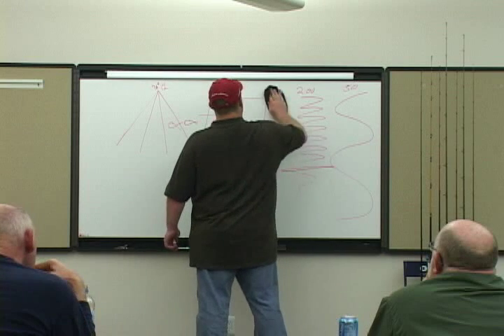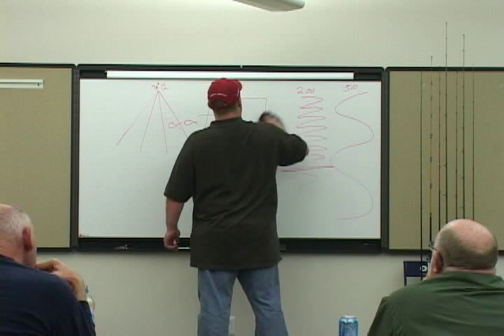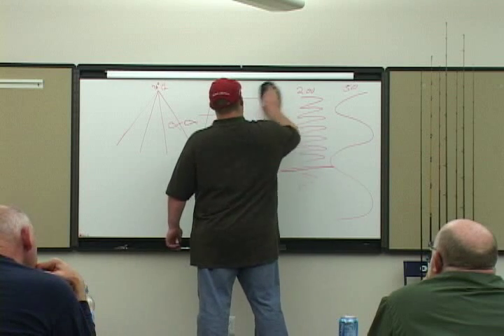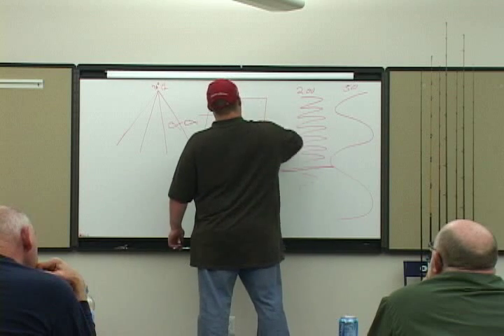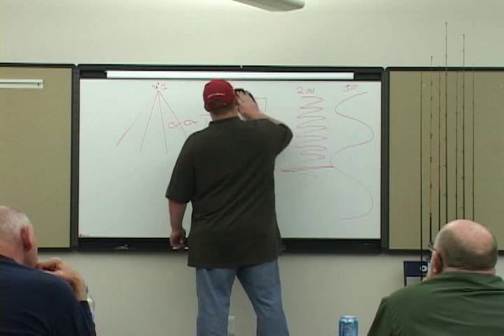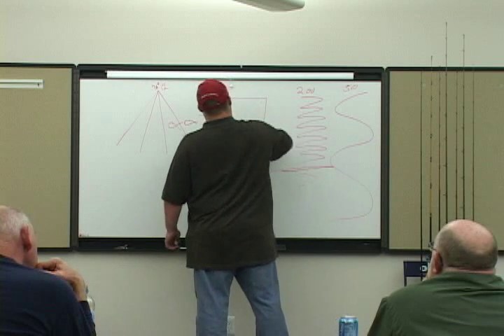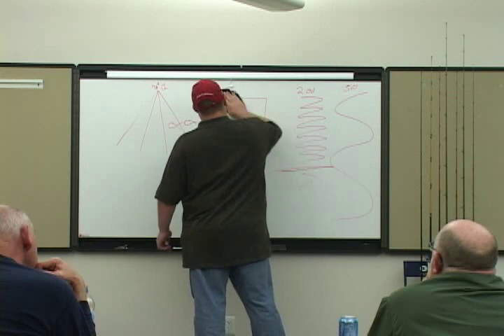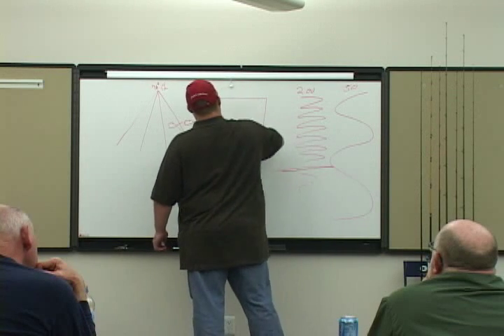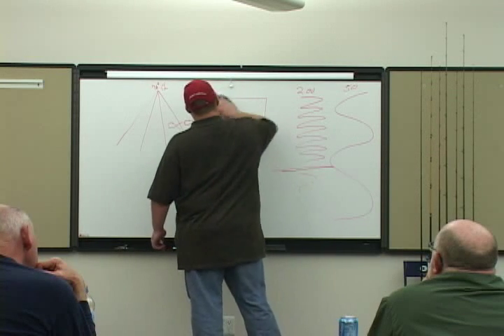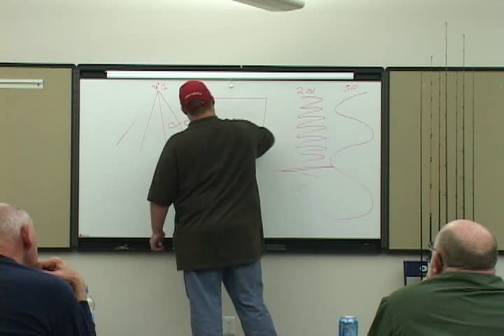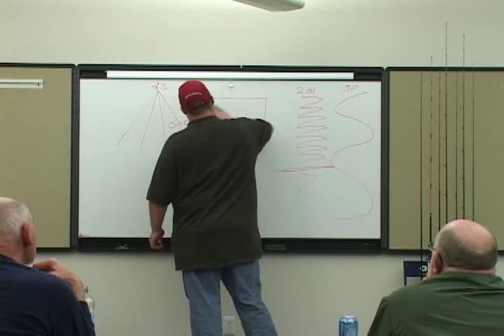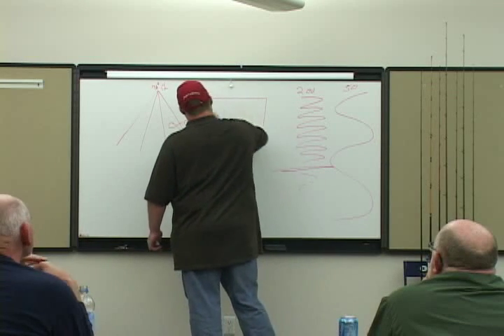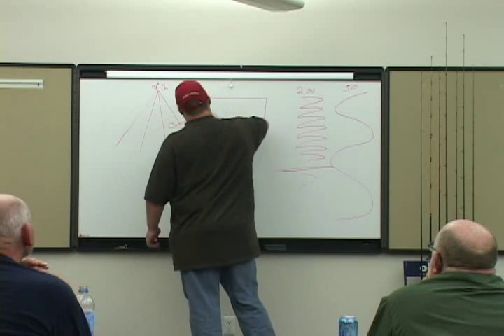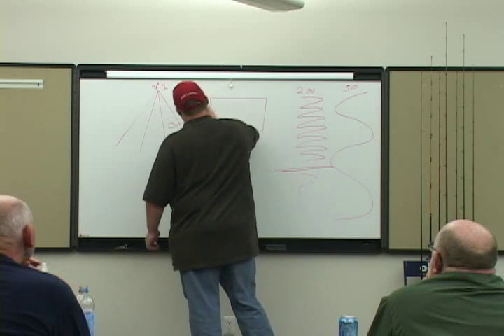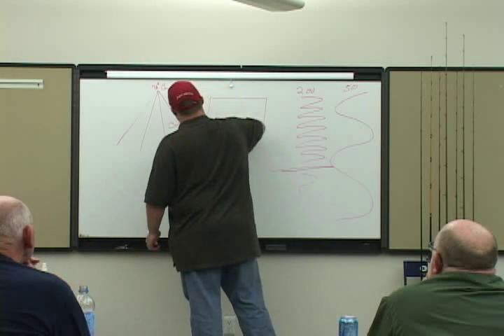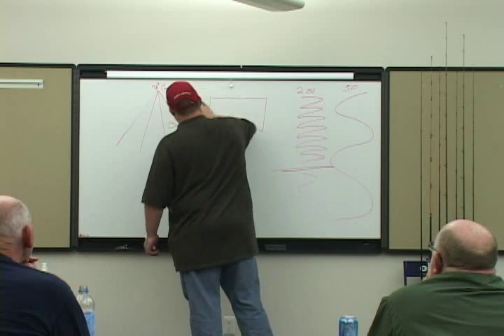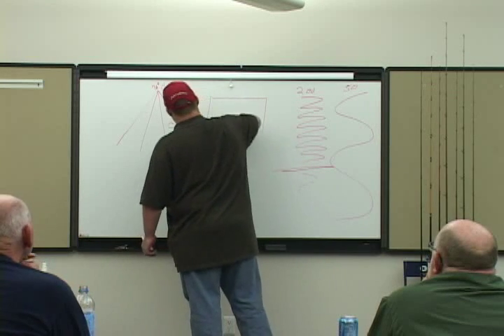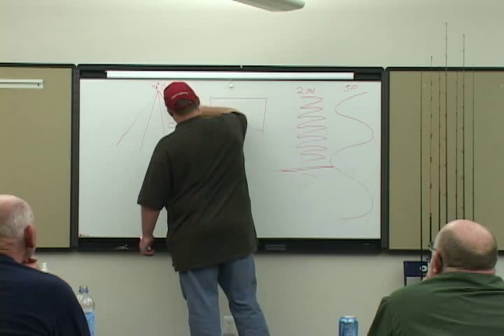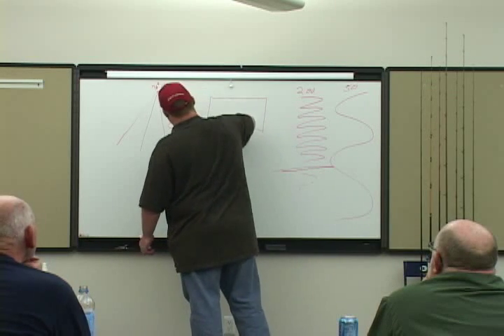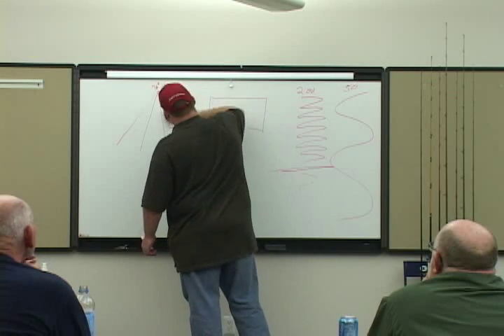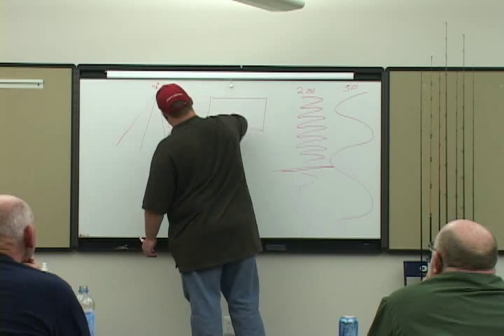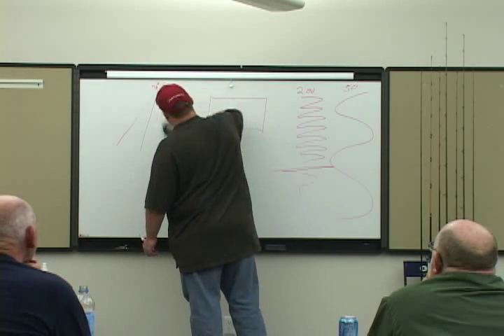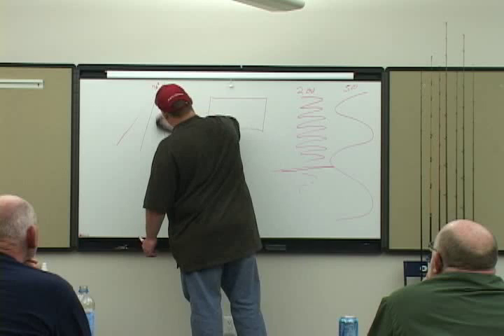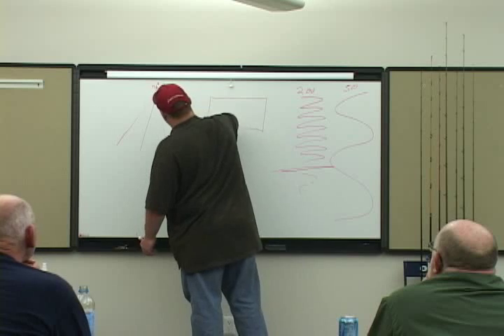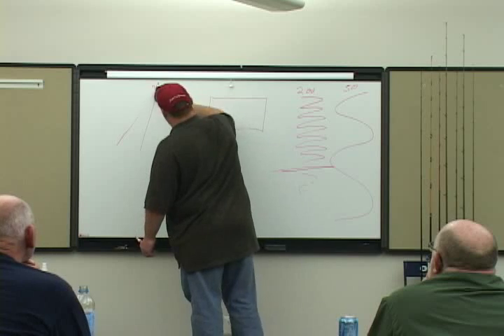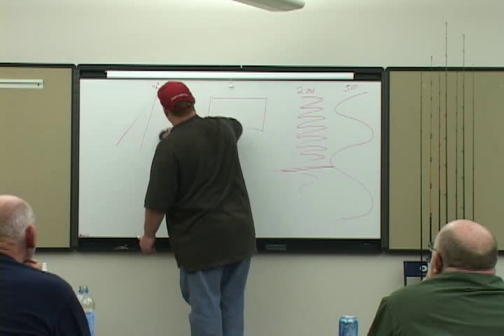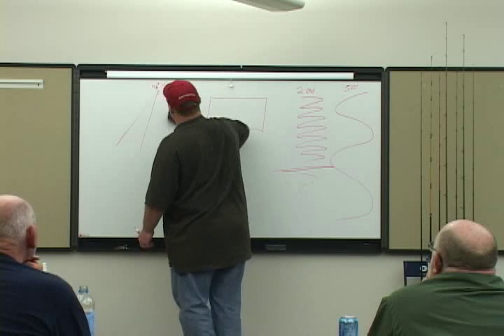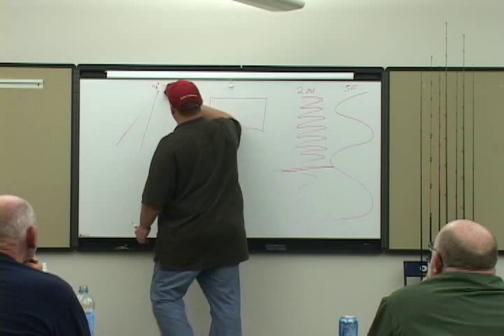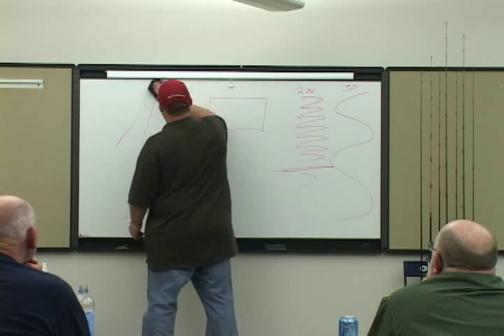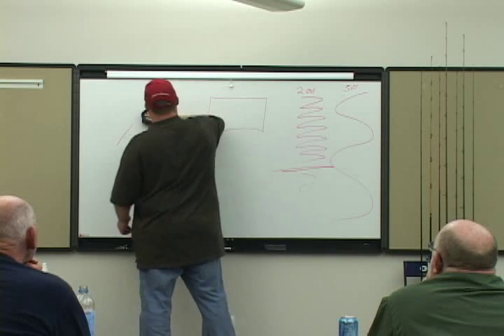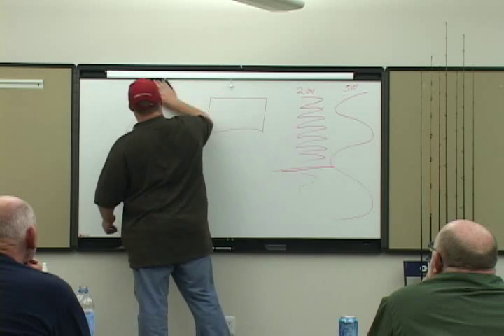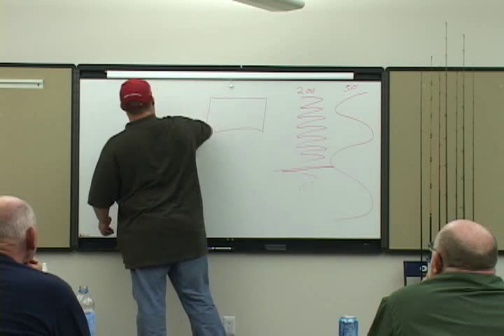I did this with Ken. We were up at Priest Lake trolling — this is back before the drop shot days. He used to have hair back then.